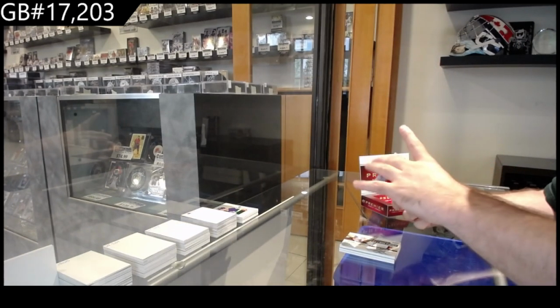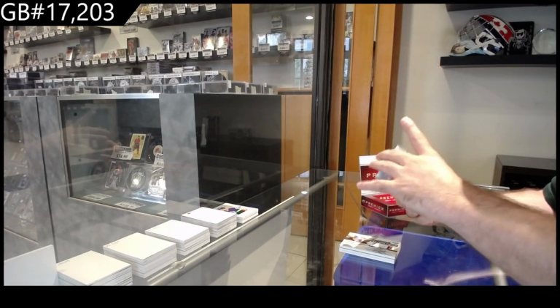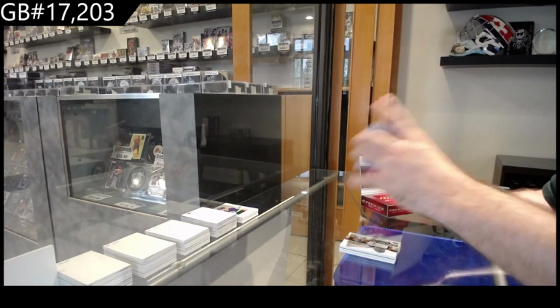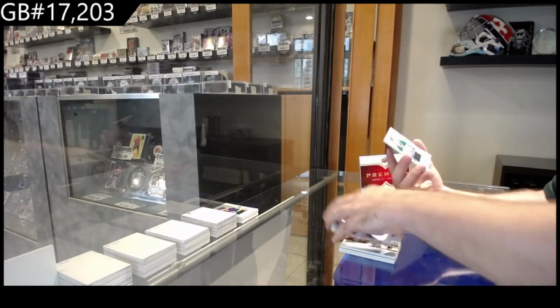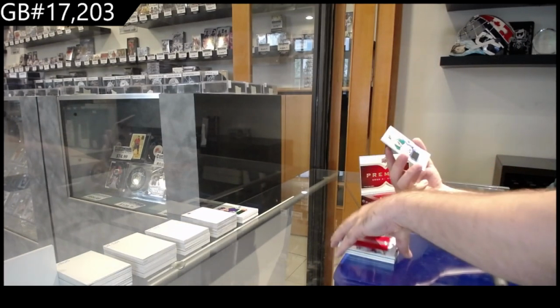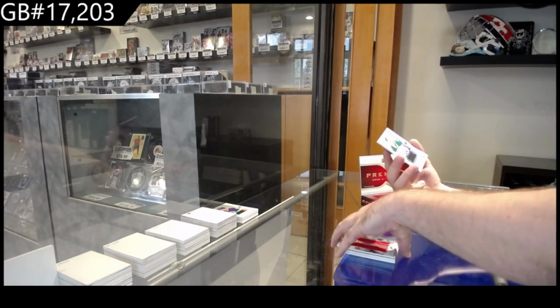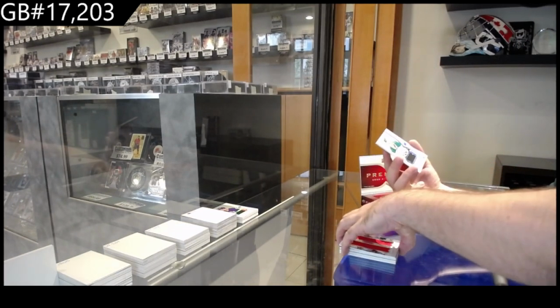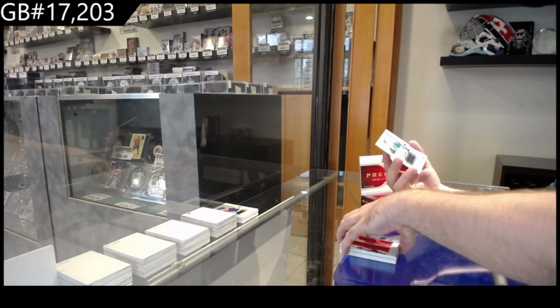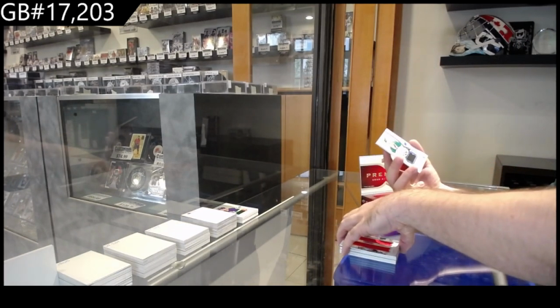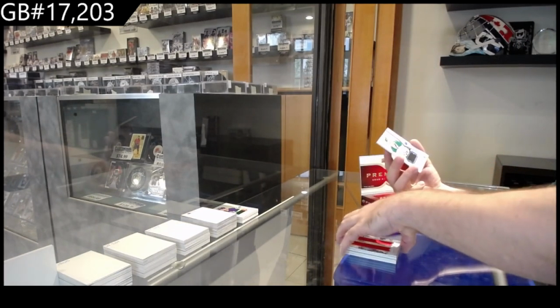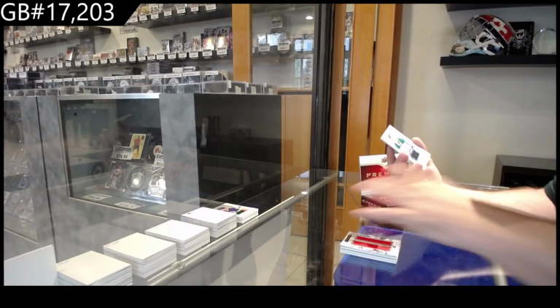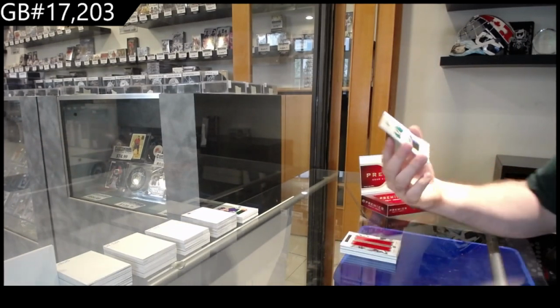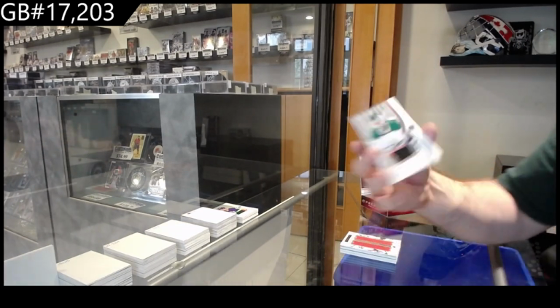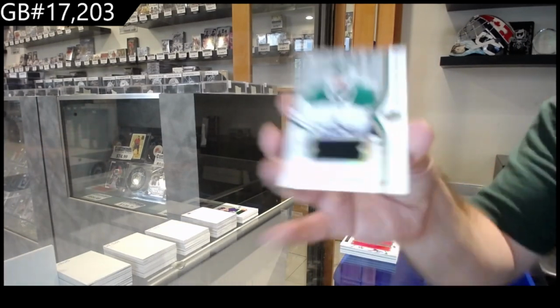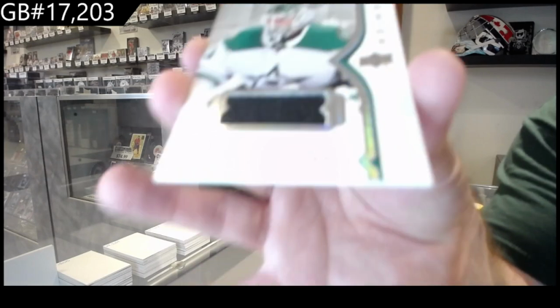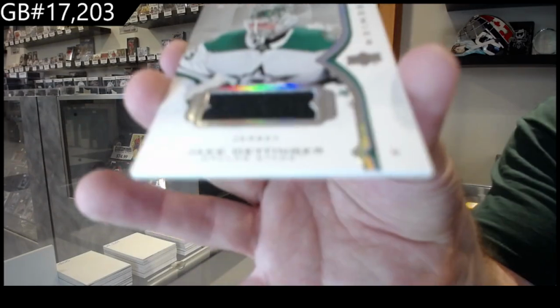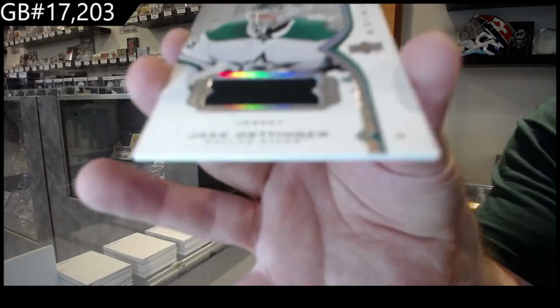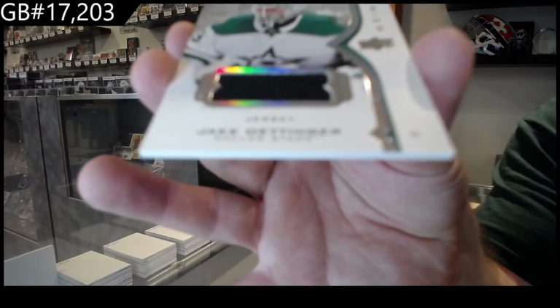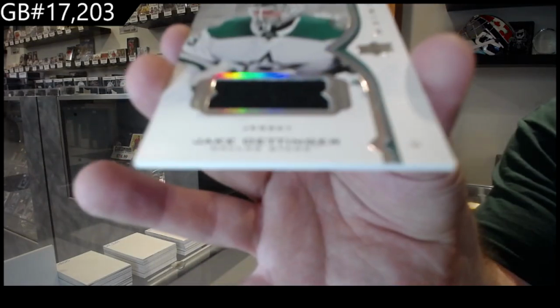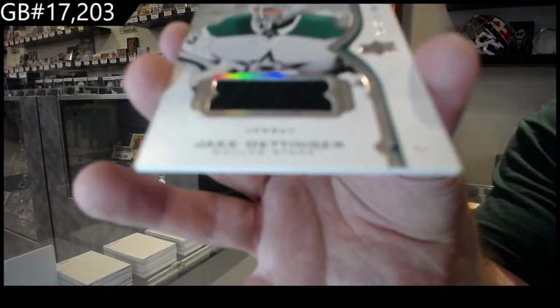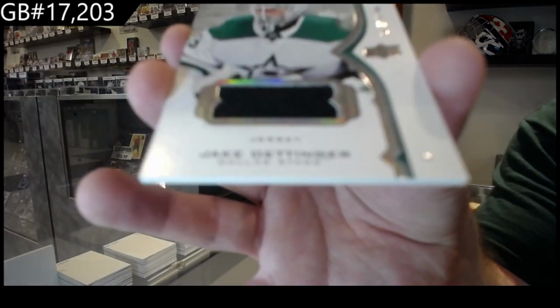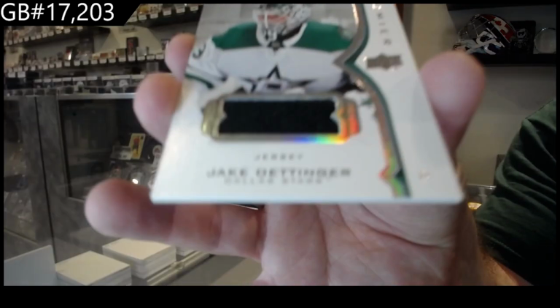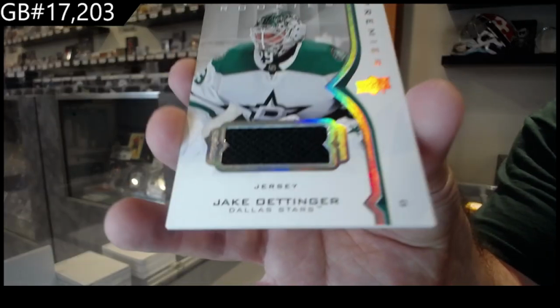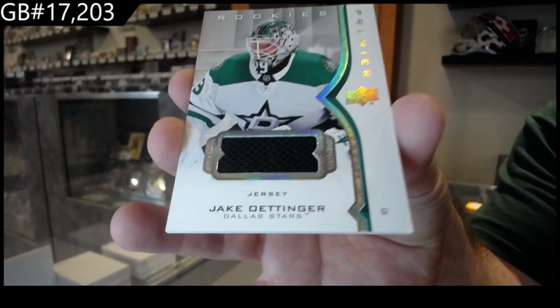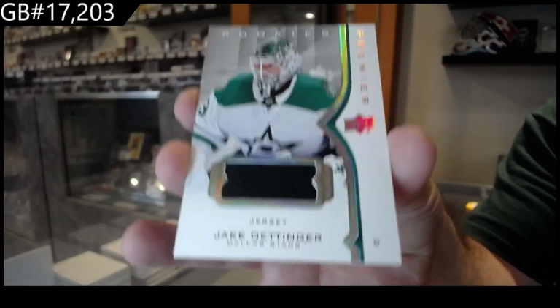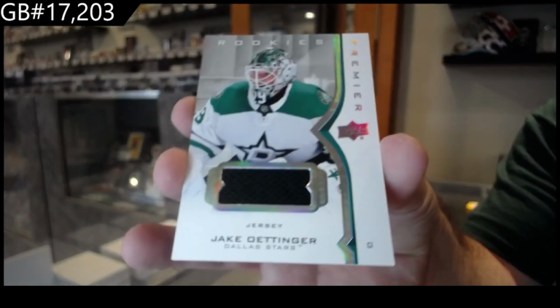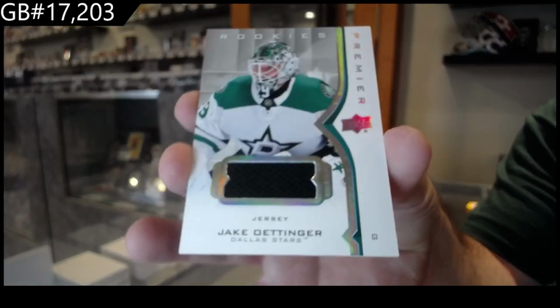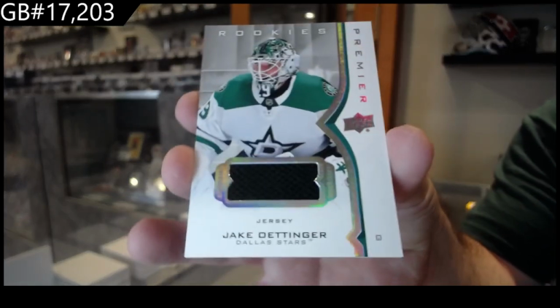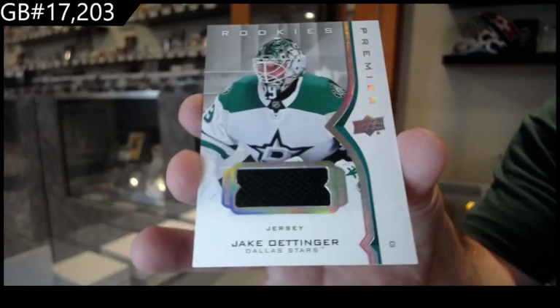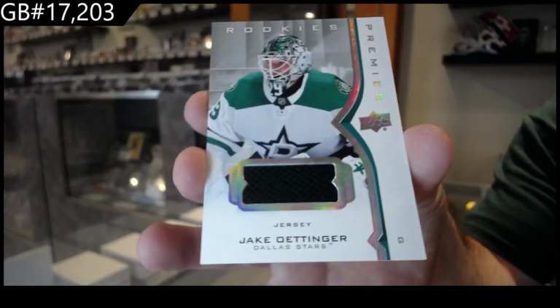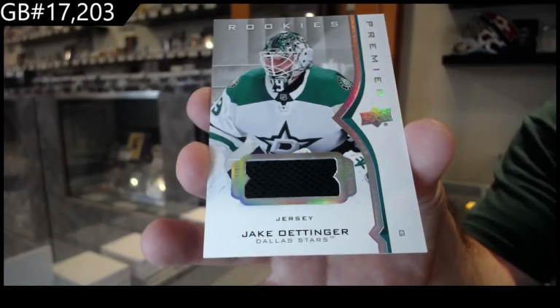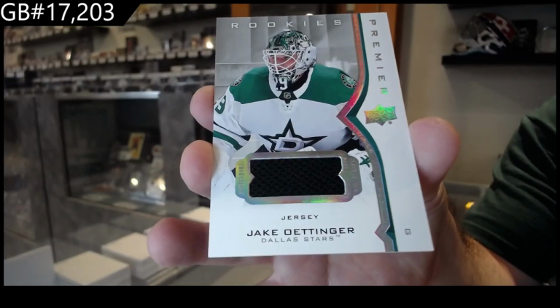And we've got a rookie jersey — not a bad one — Jake Ottinger, Dallas Stars.